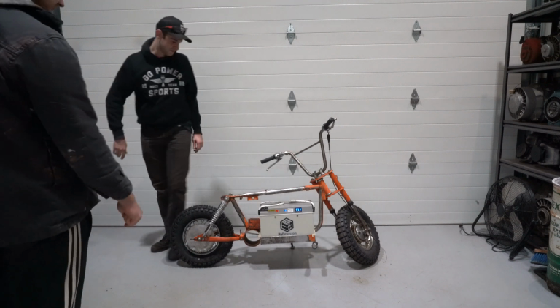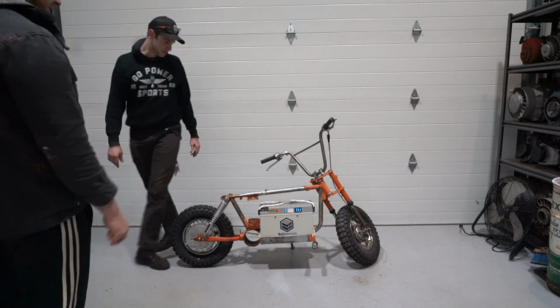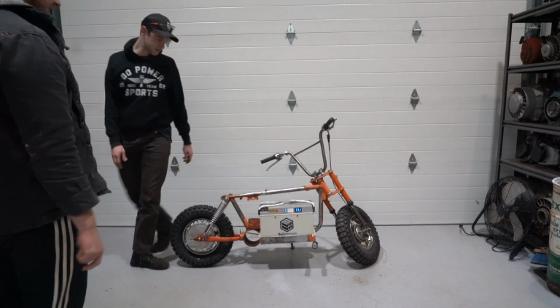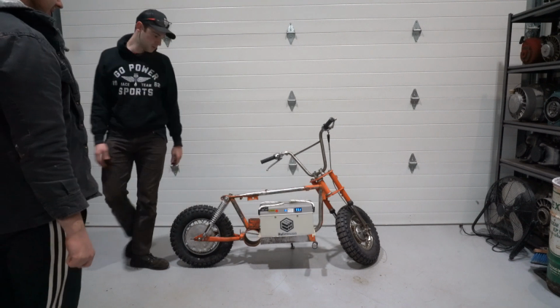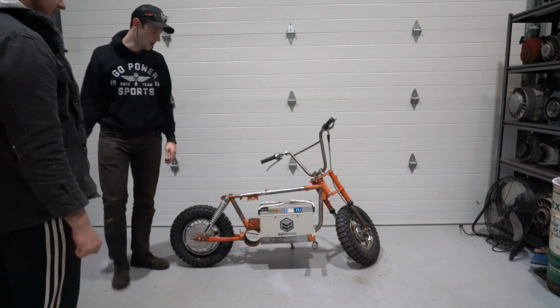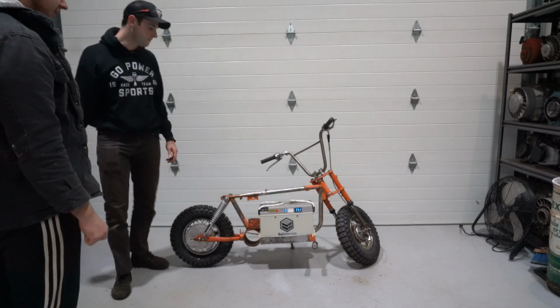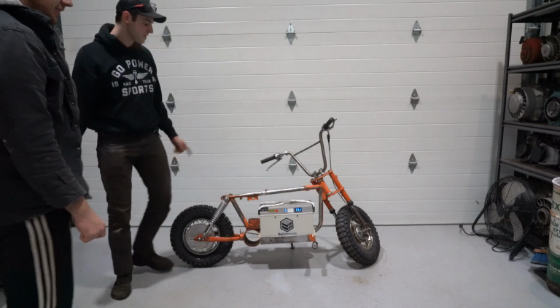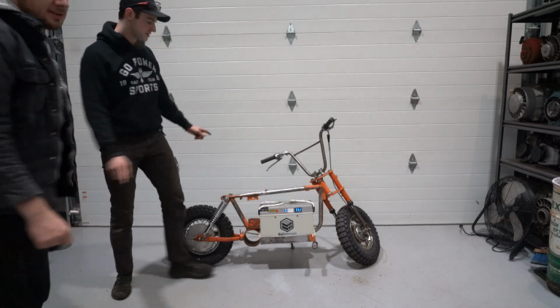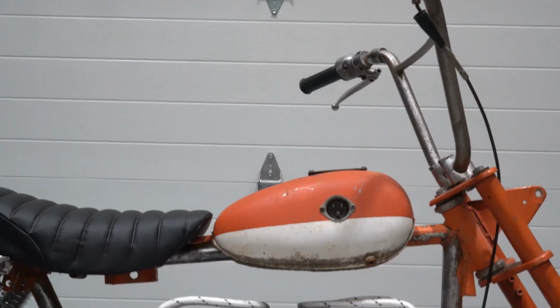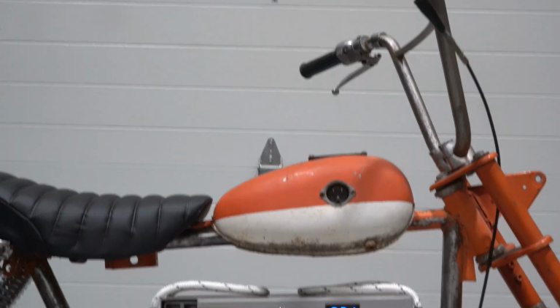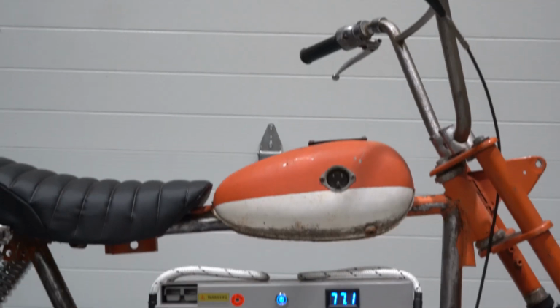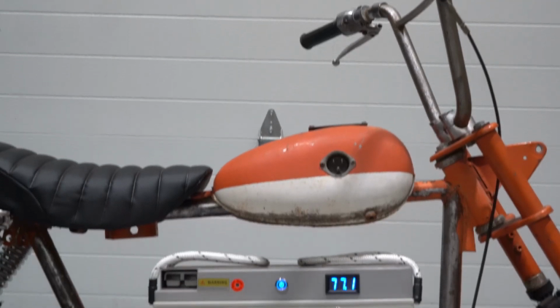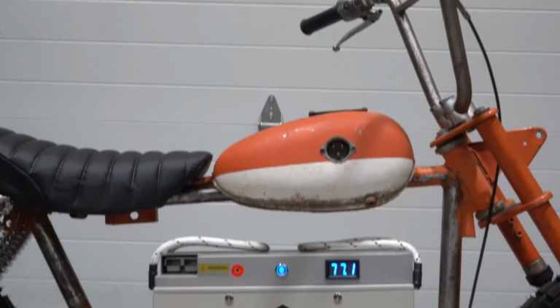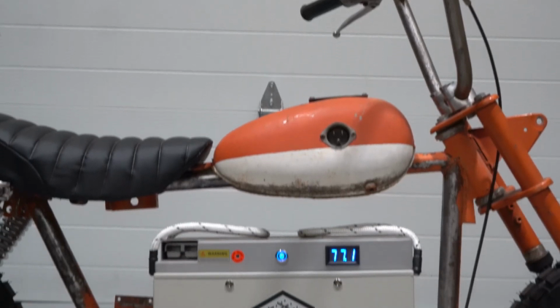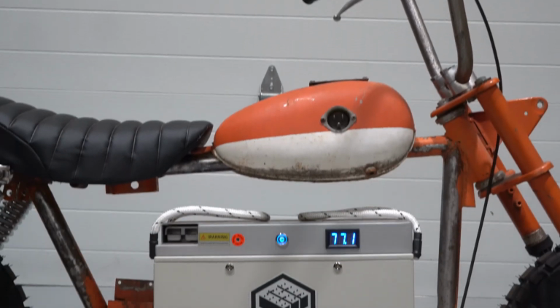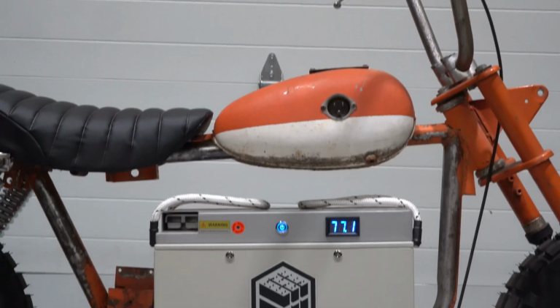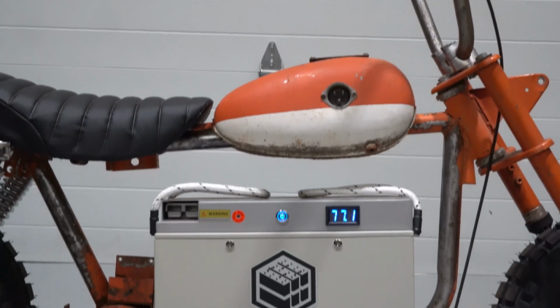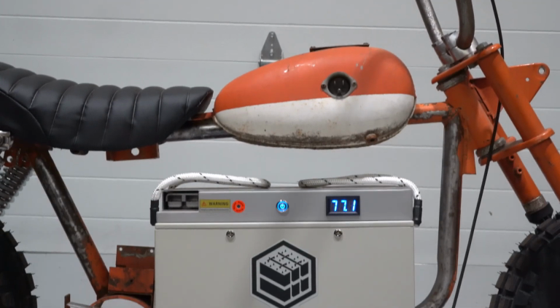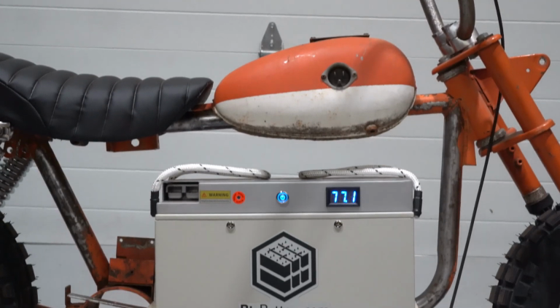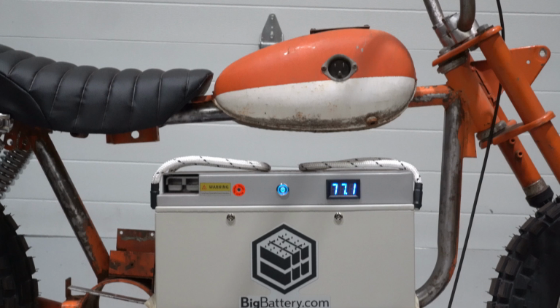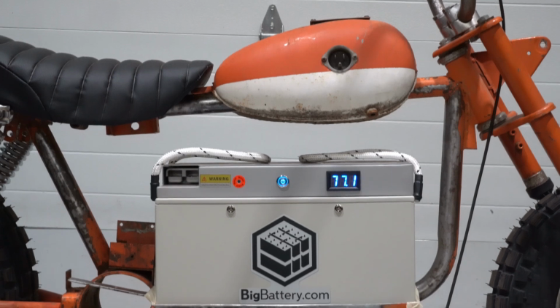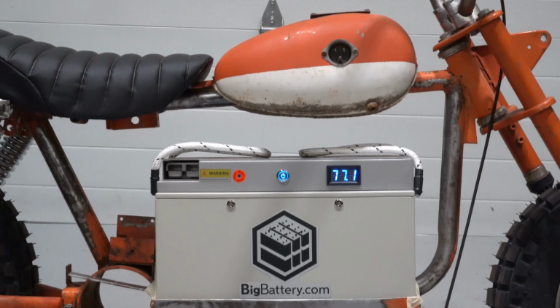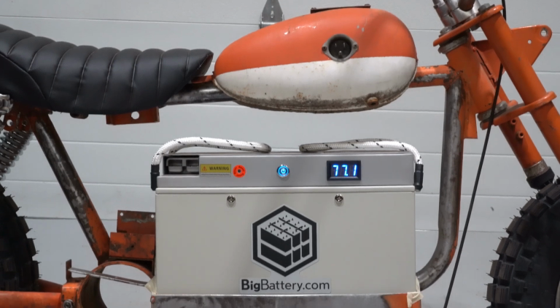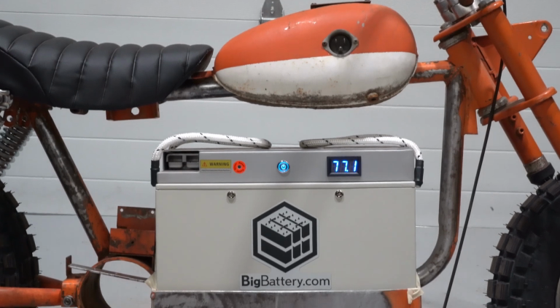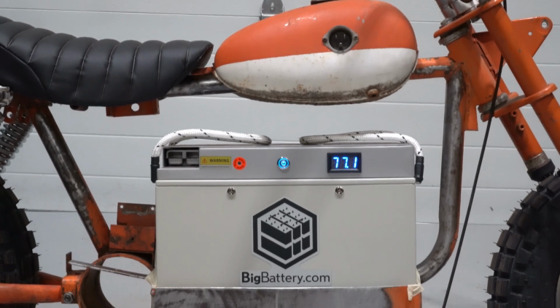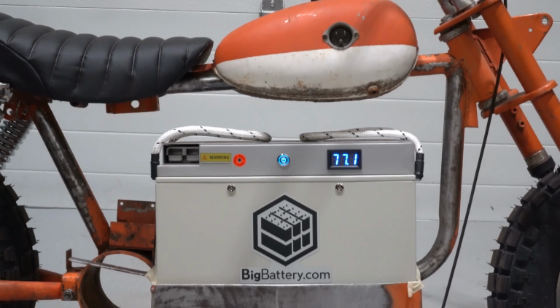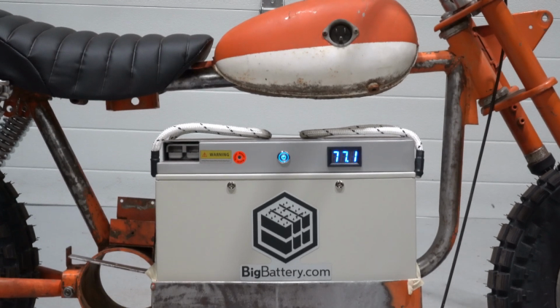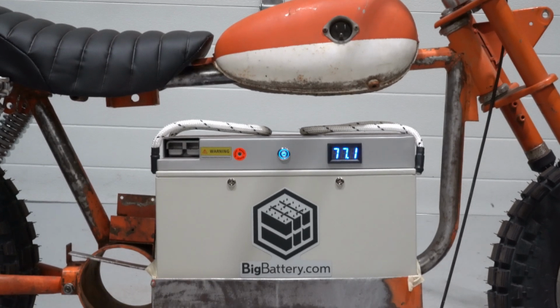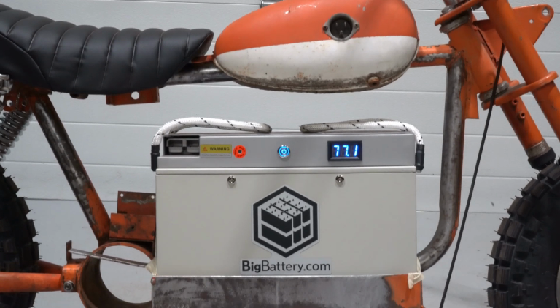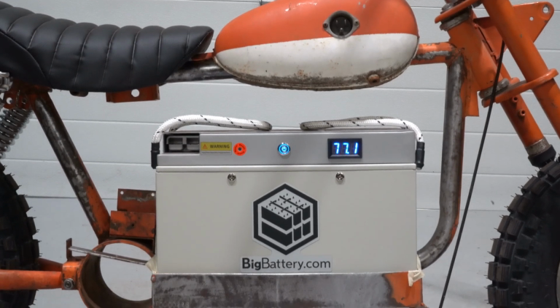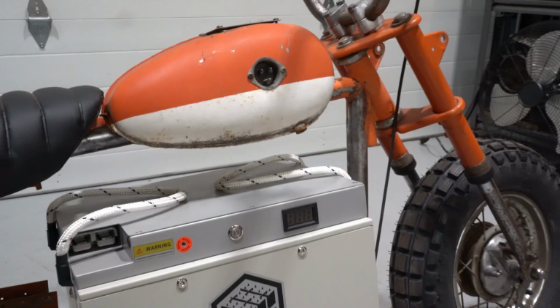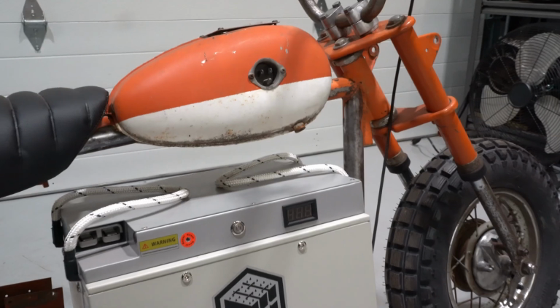It fits pretty well. Side to side there's definitely some wiggle room, but front to back it looks really good.